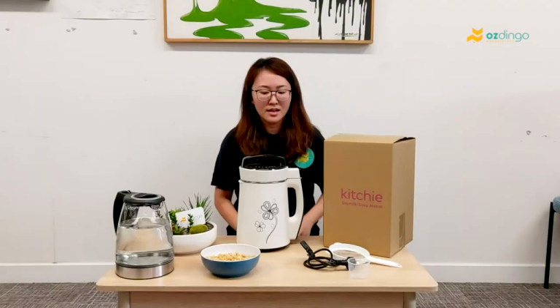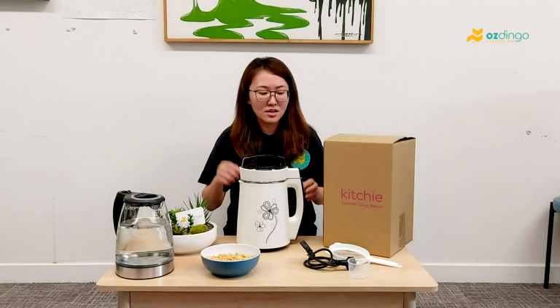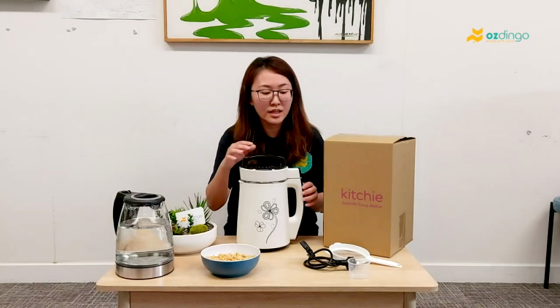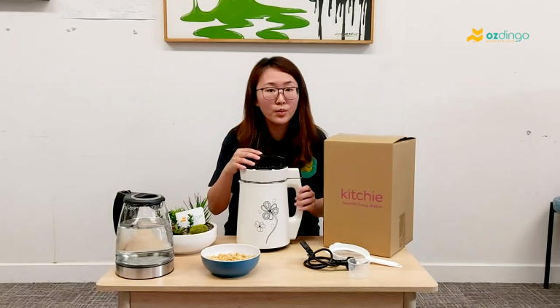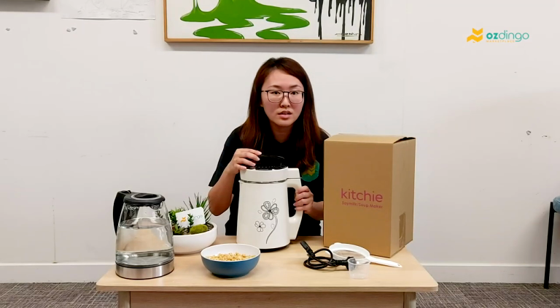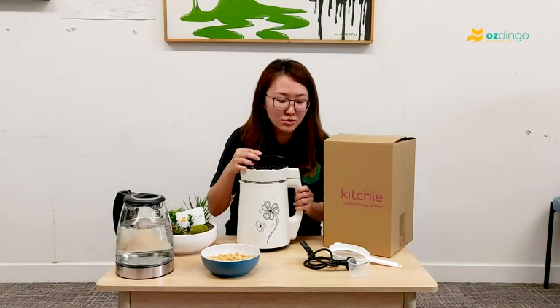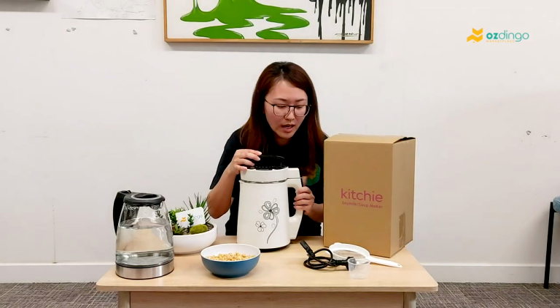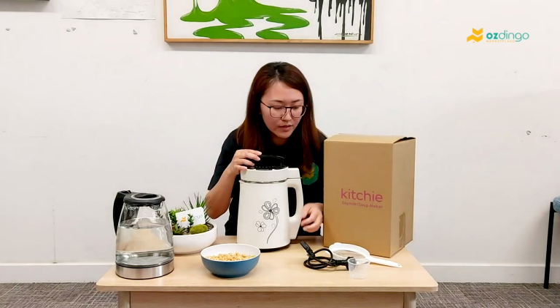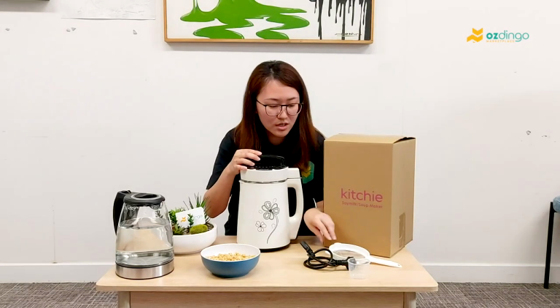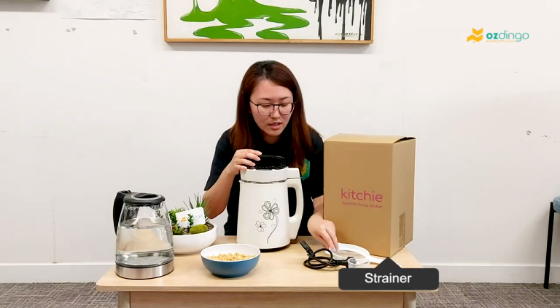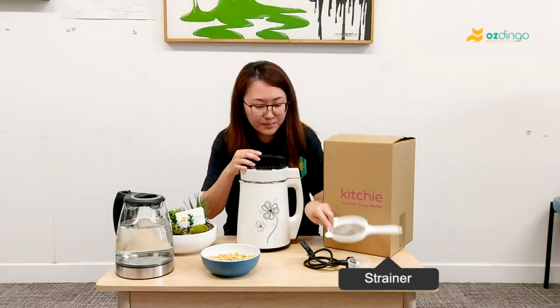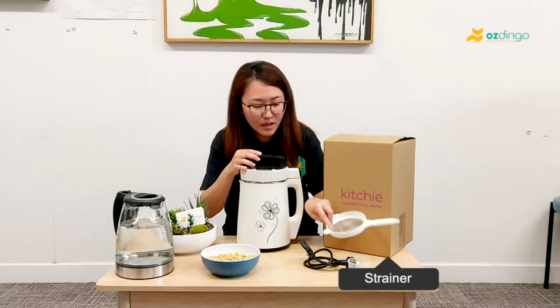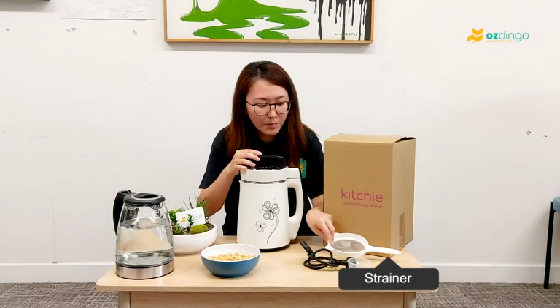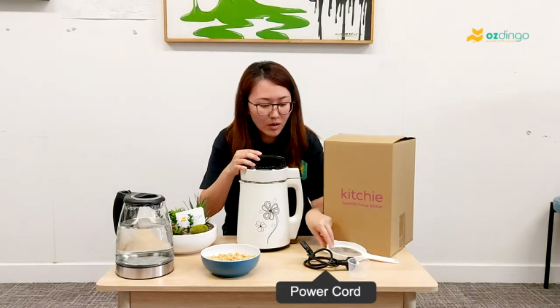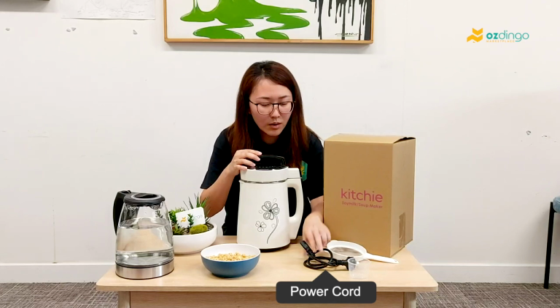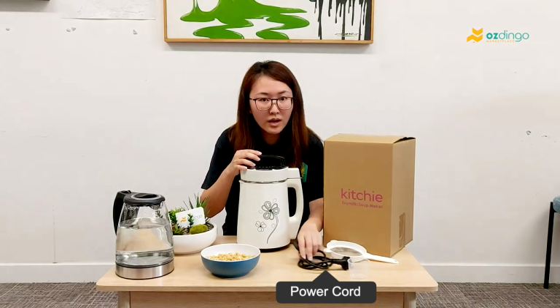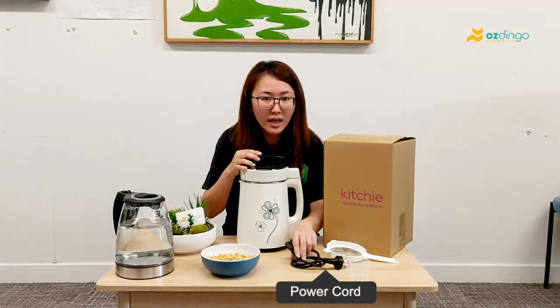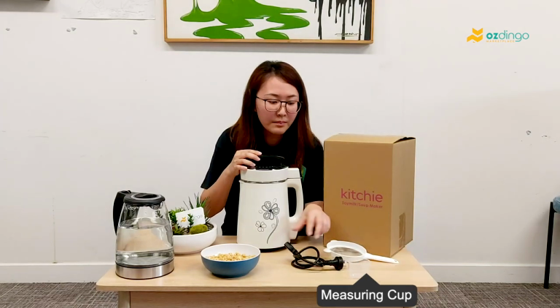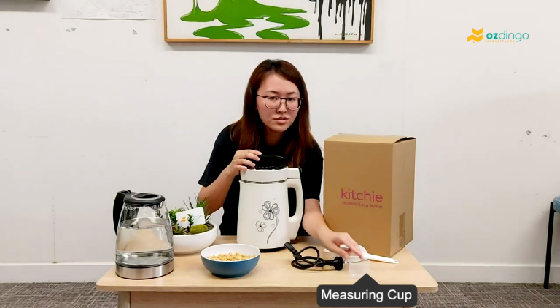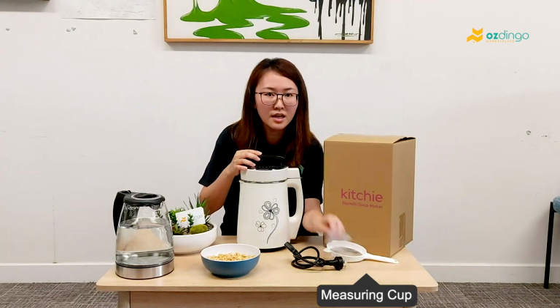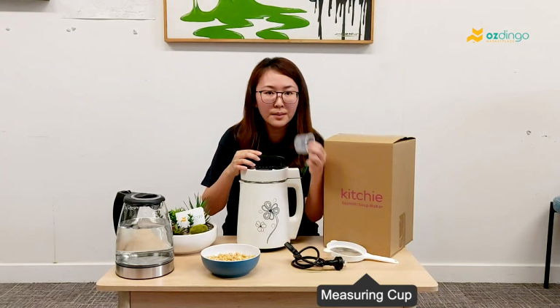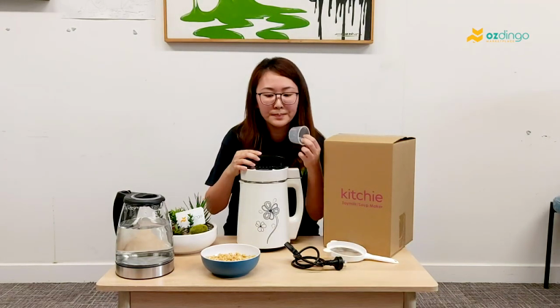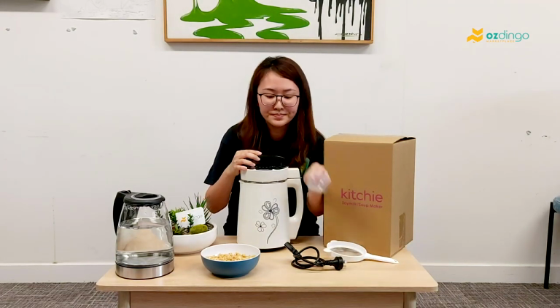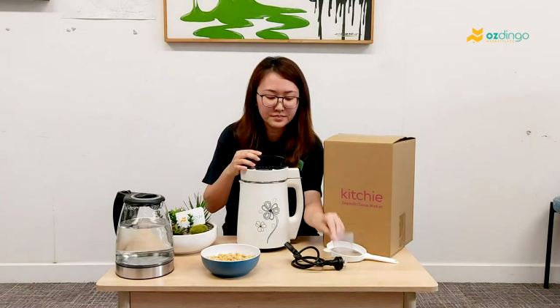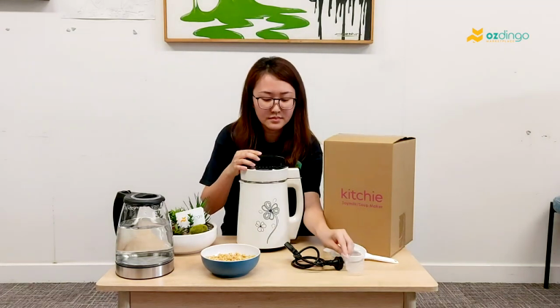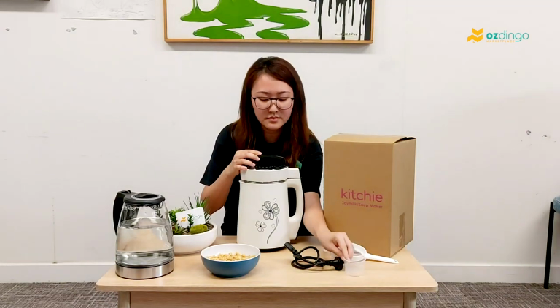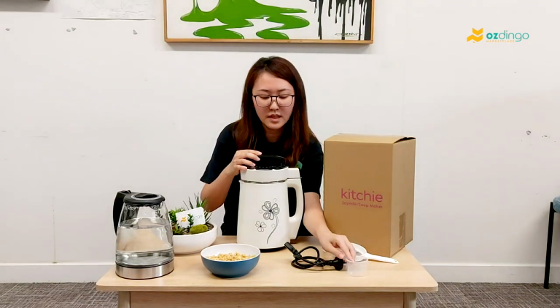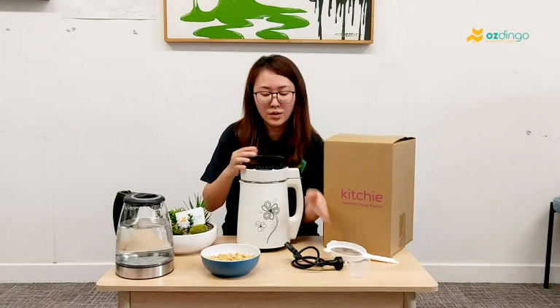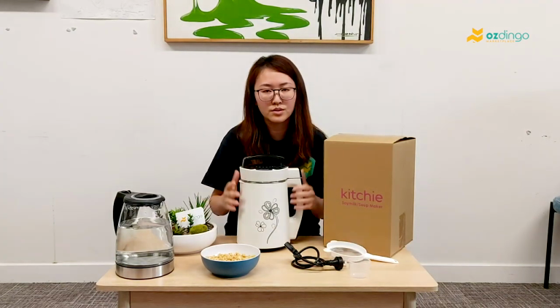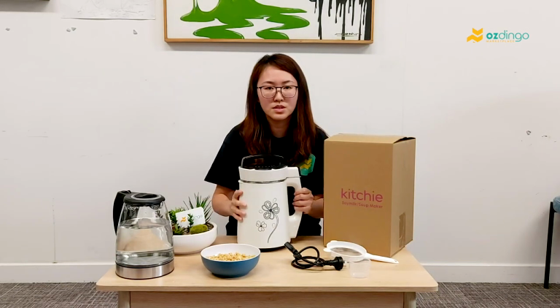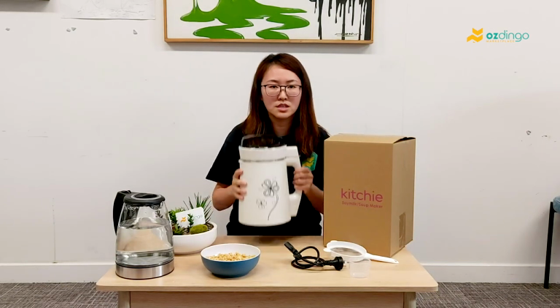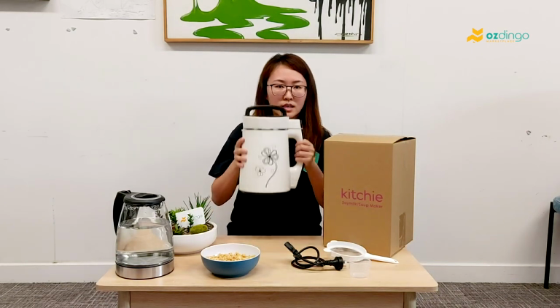So in the box you will have the strainer, power core and measuring cup, and also the machine here.